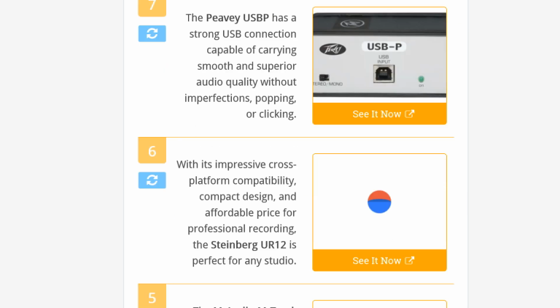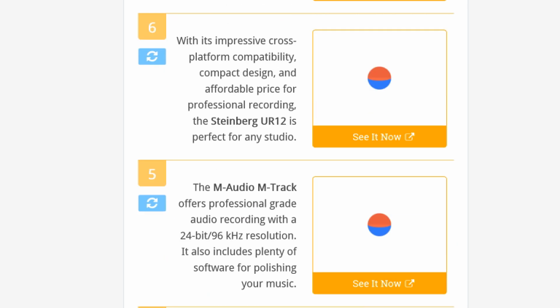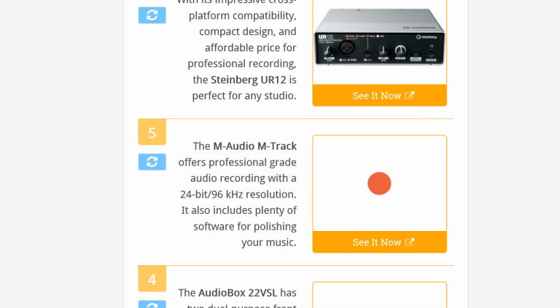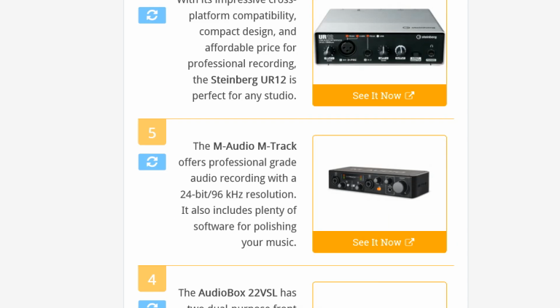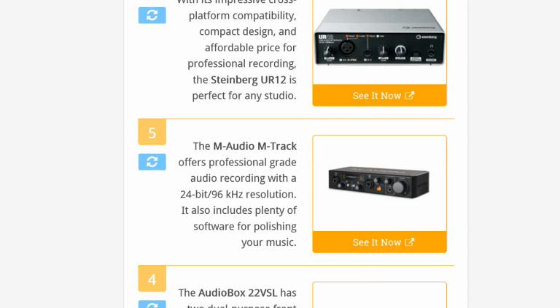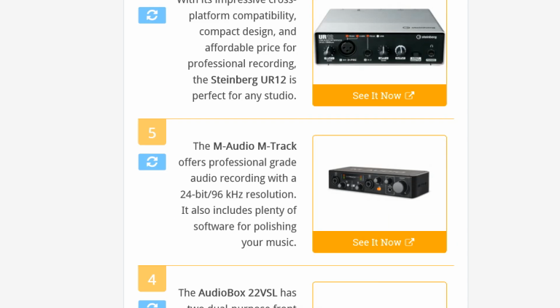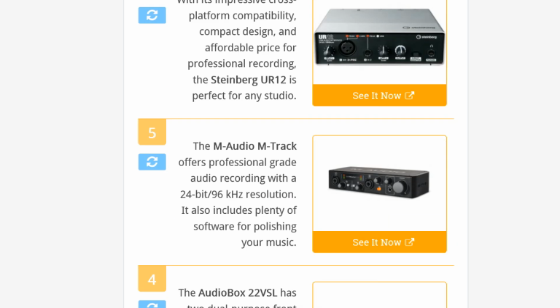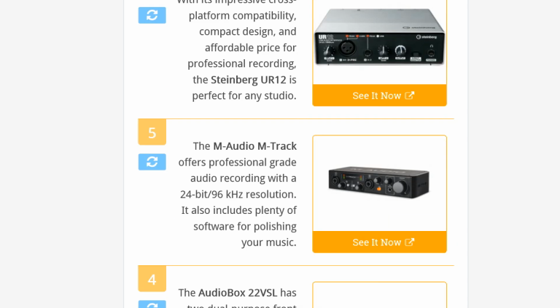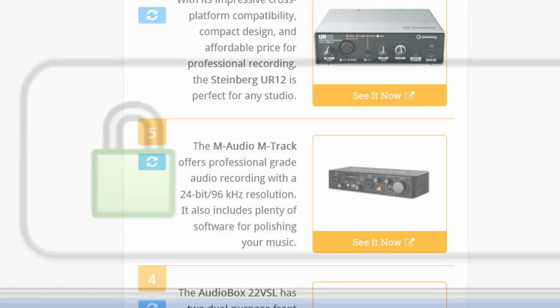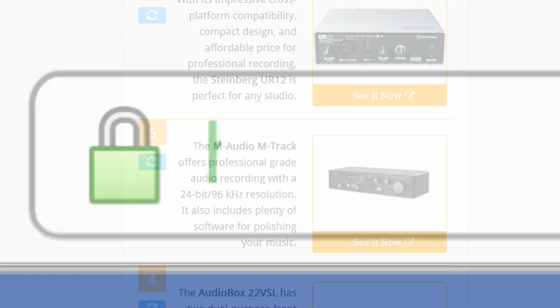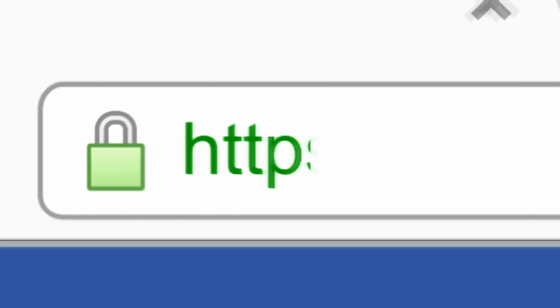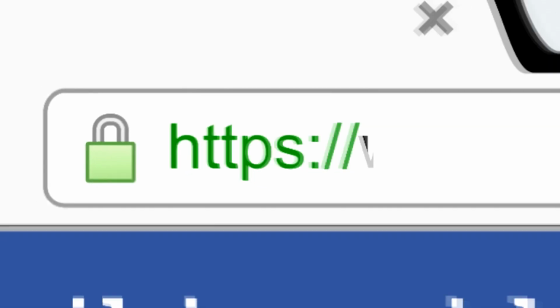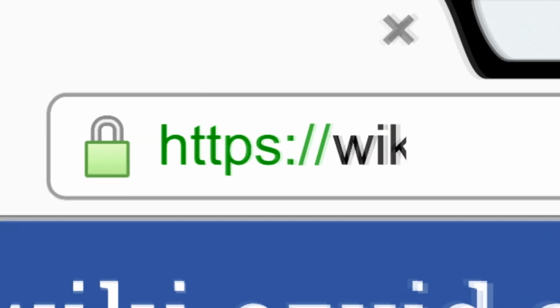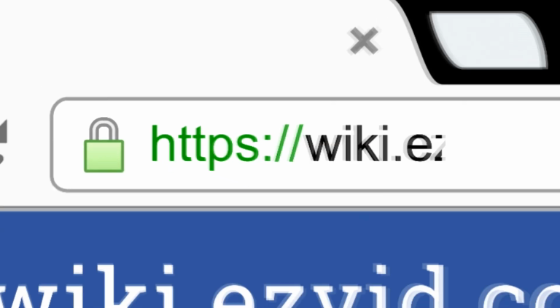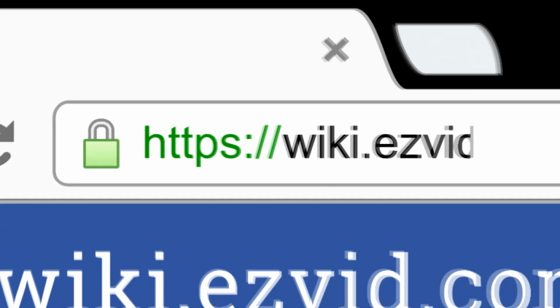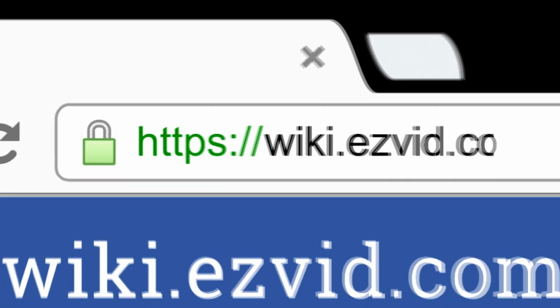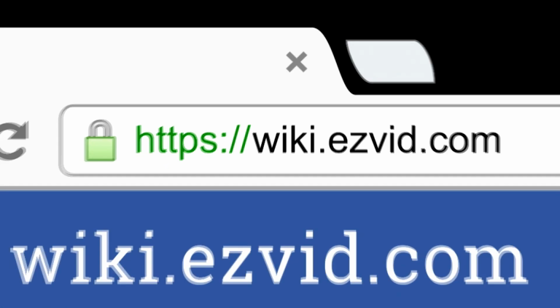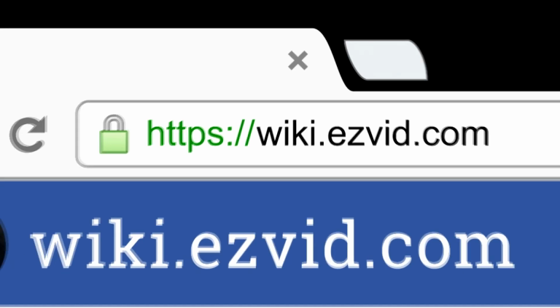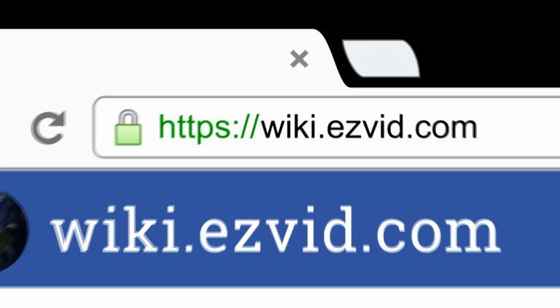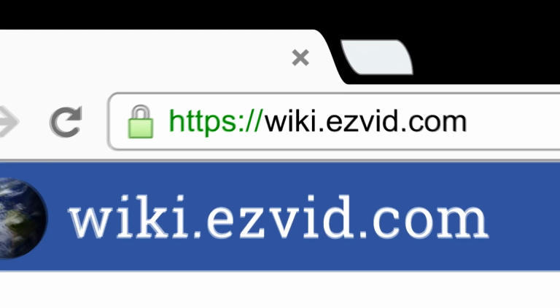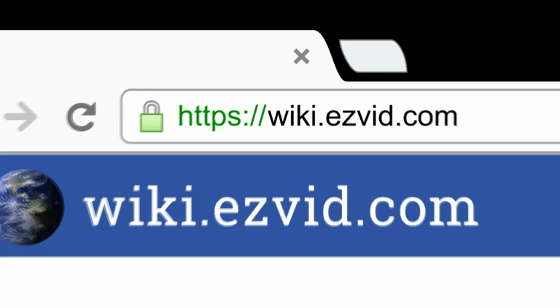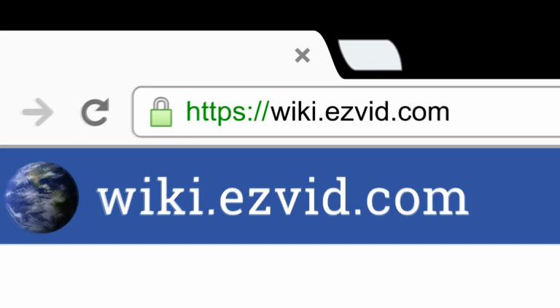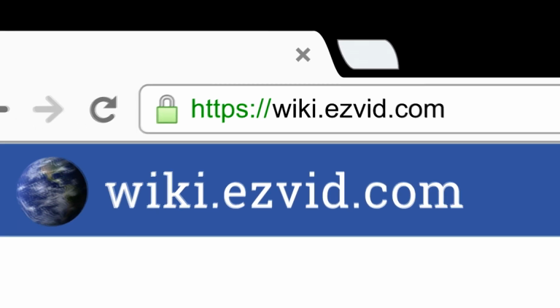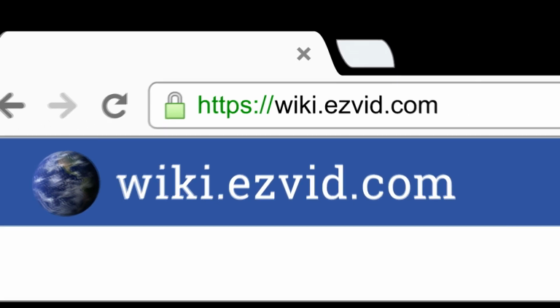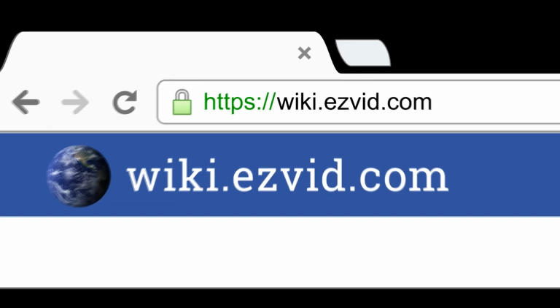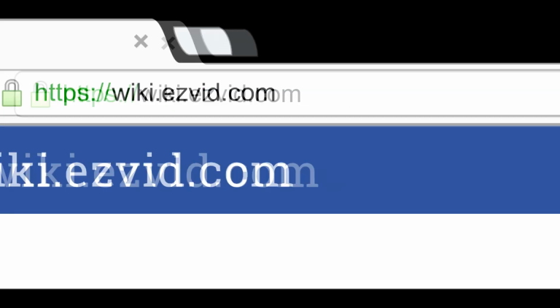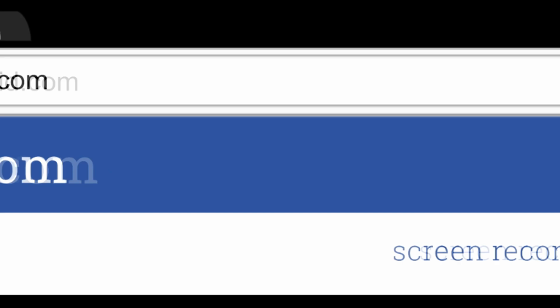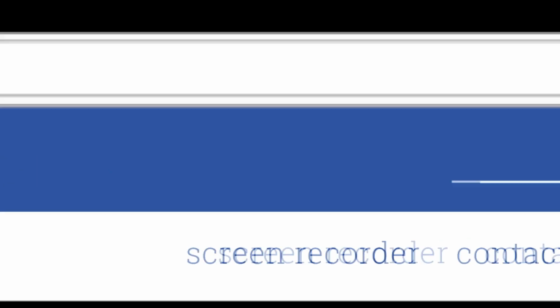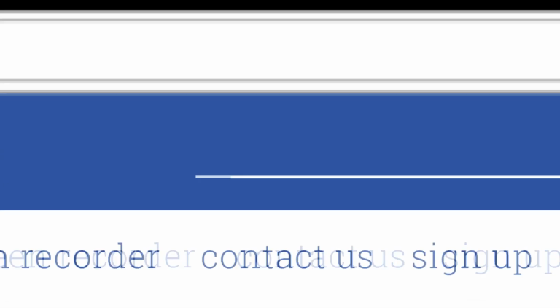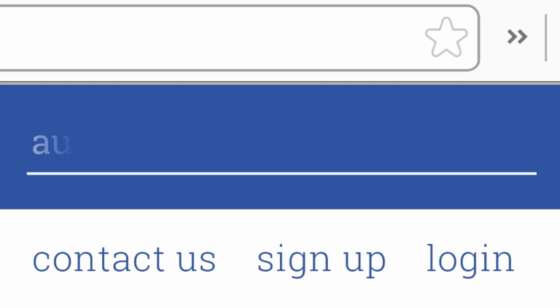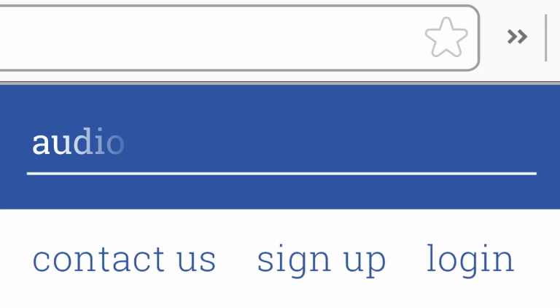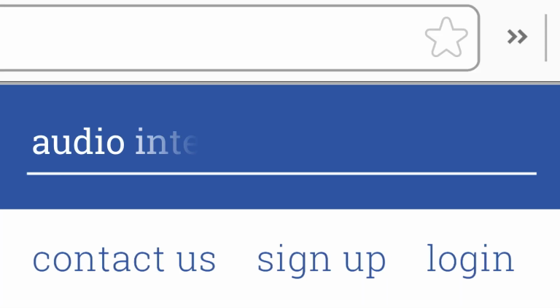Go to wiki.easyvid.com and search for audio interfaces, or click beneath this video.